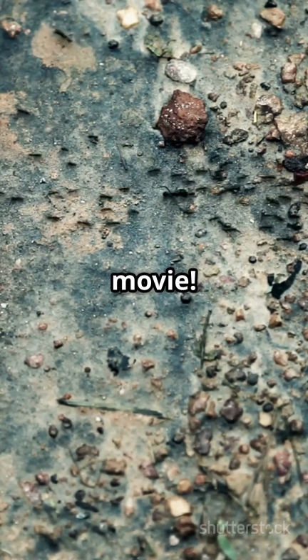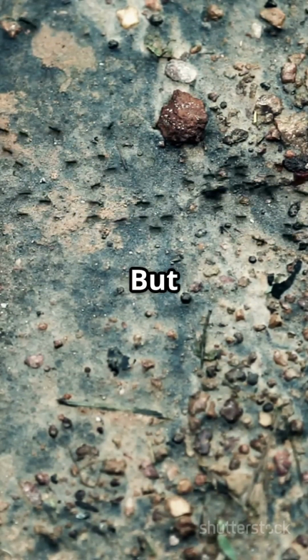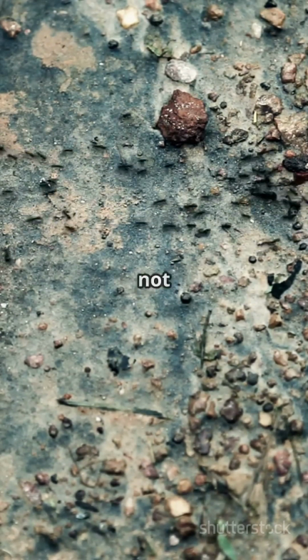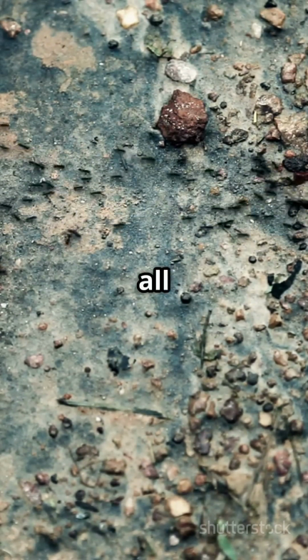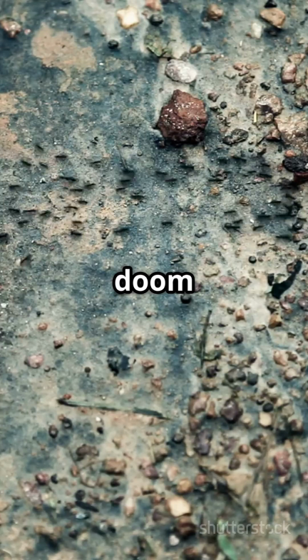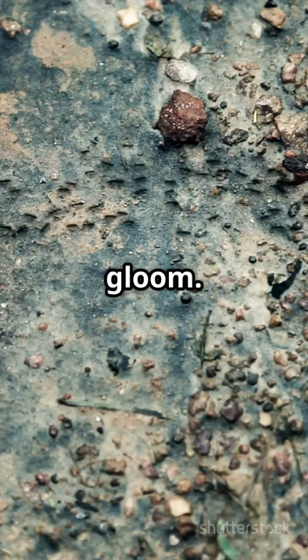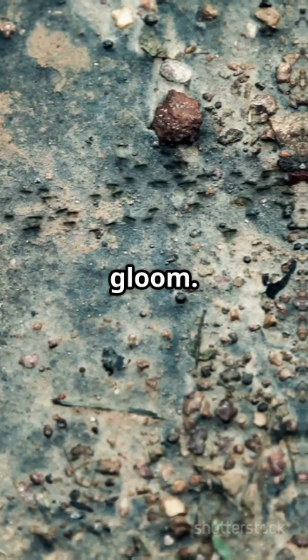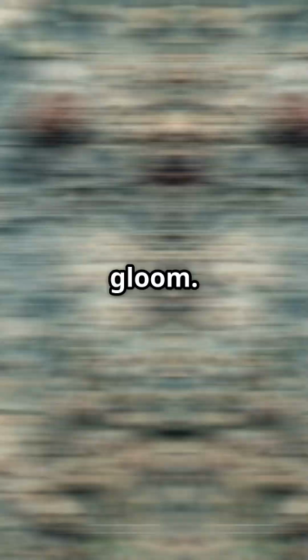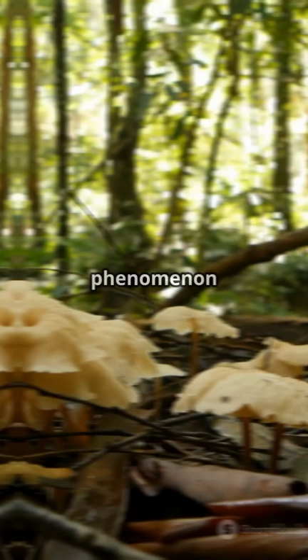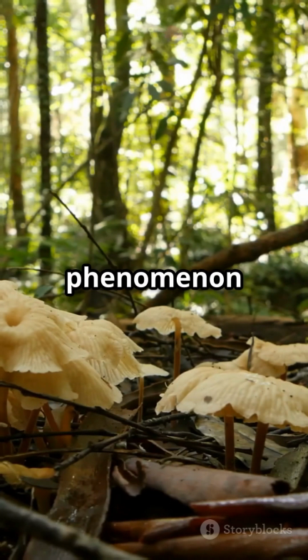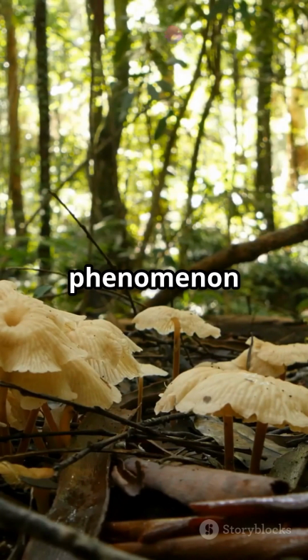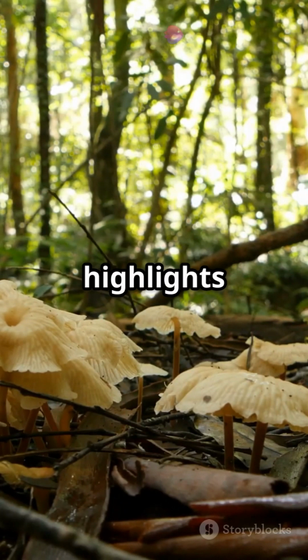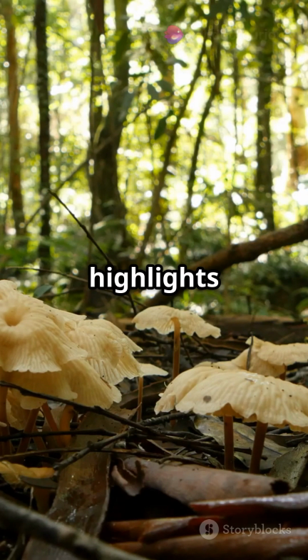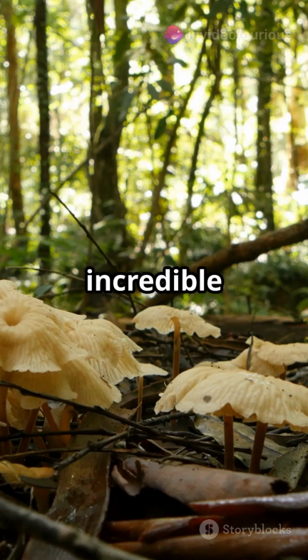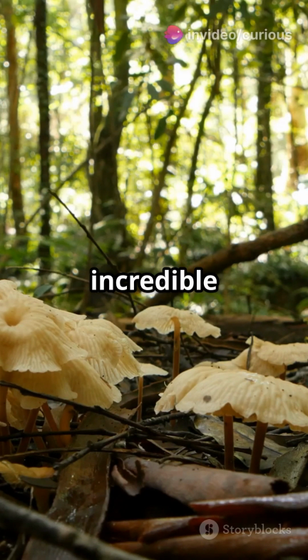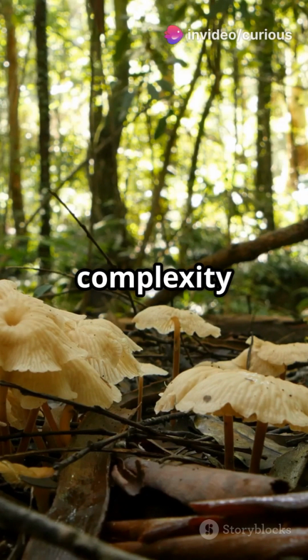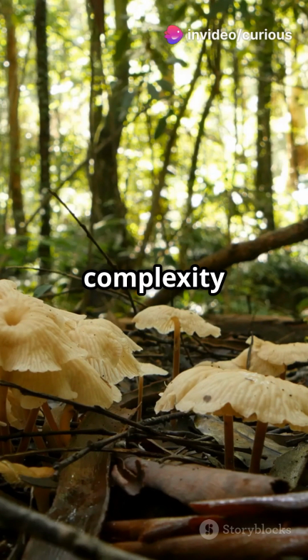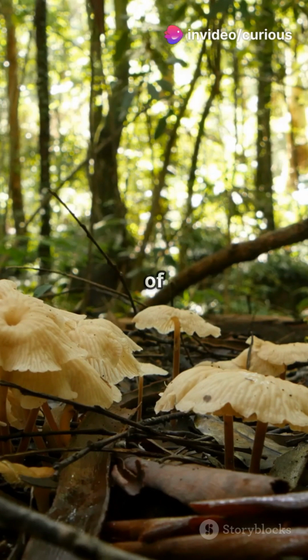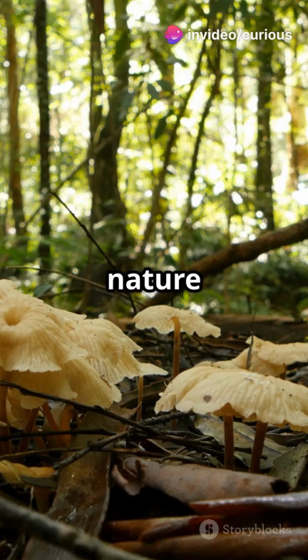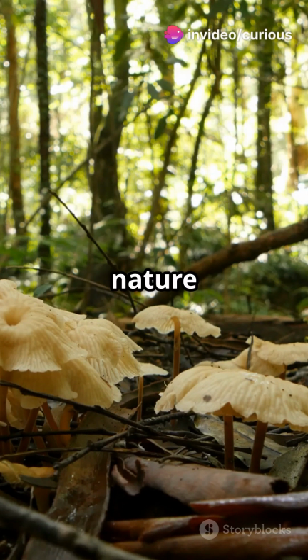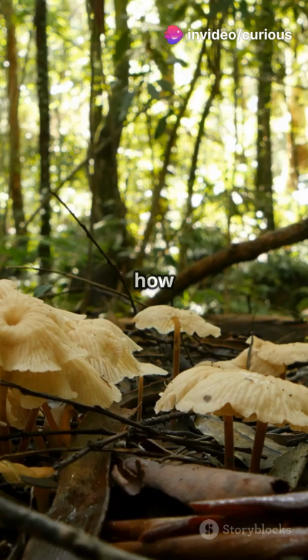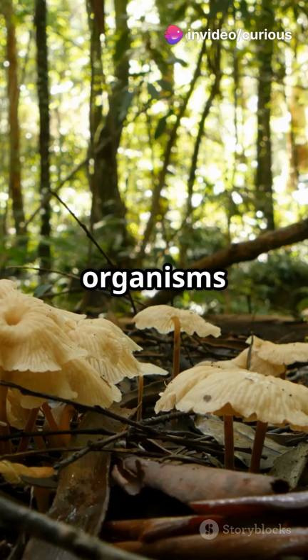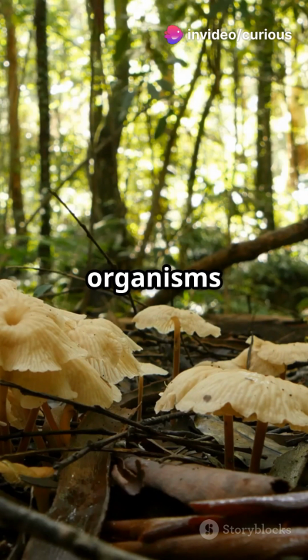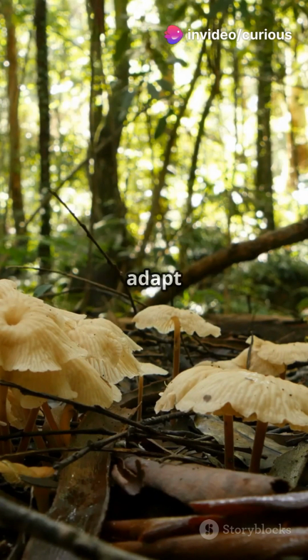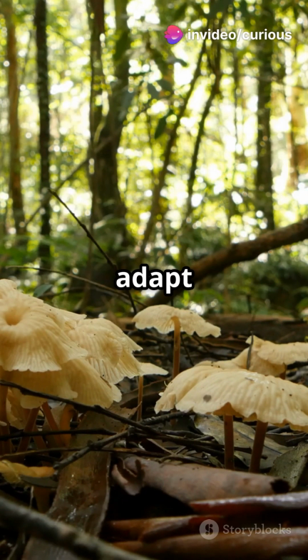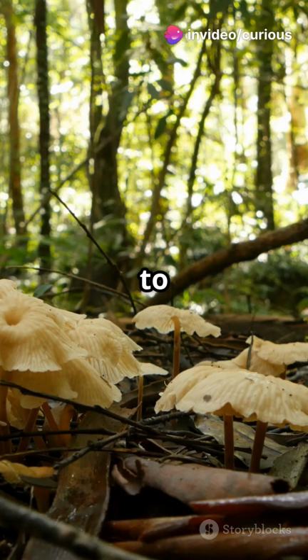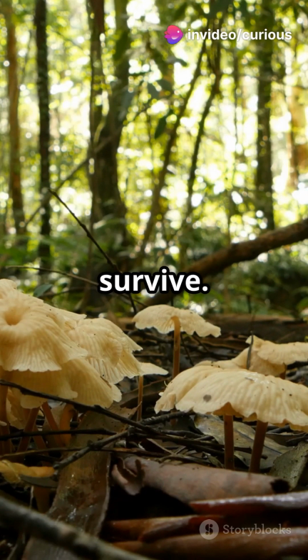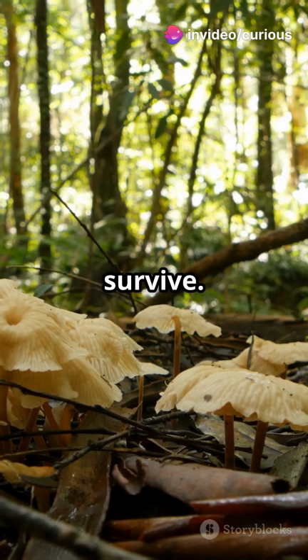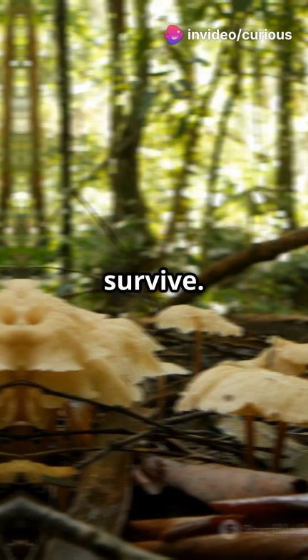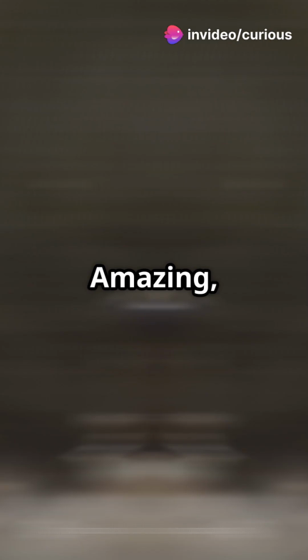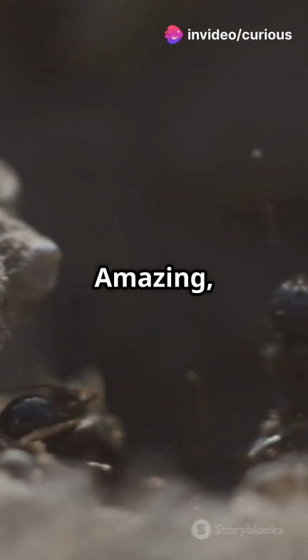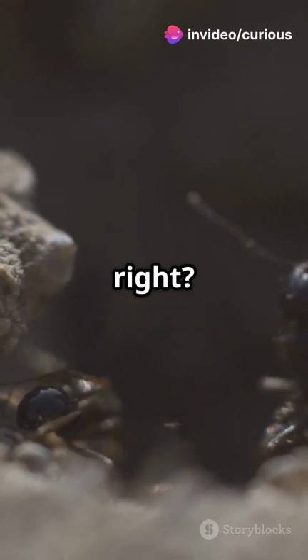But it's not all doom and gloom. This phenomenon highlights the incredible complexity of nature and how organisms adapt to survive. Amazing, right?